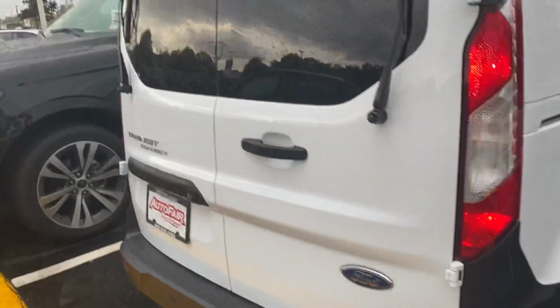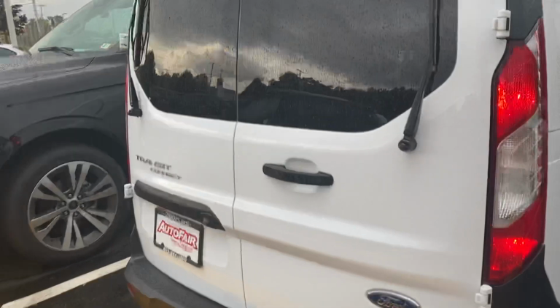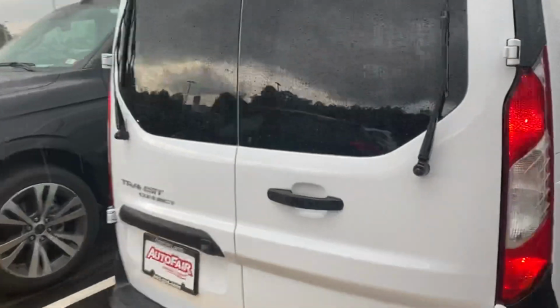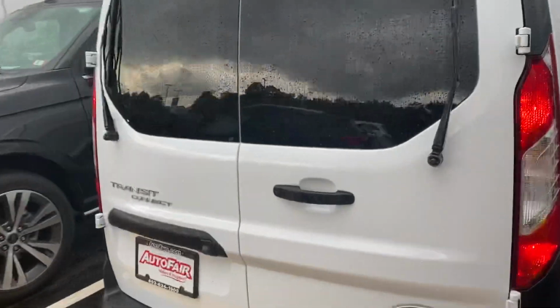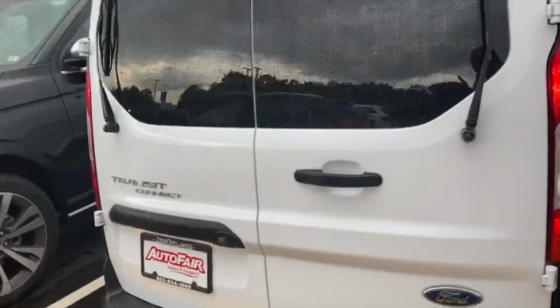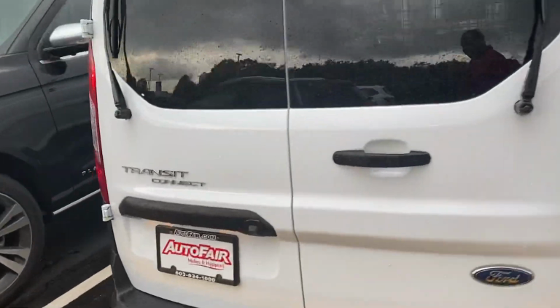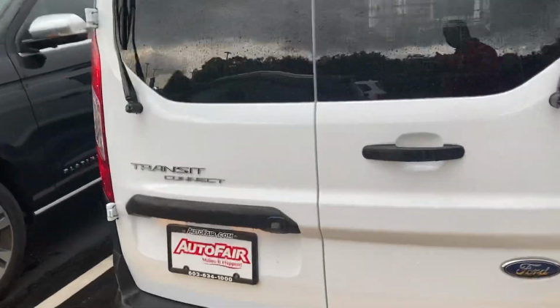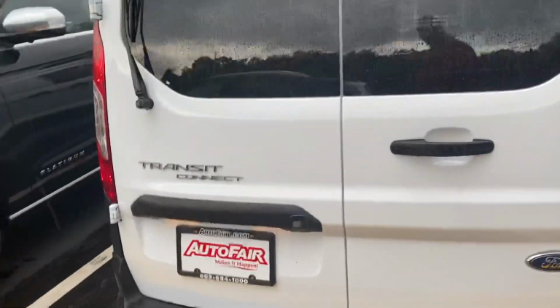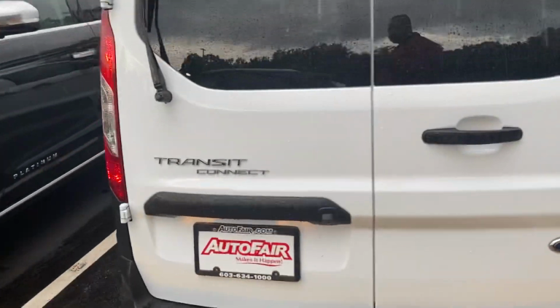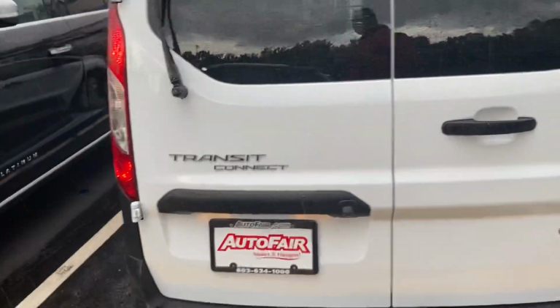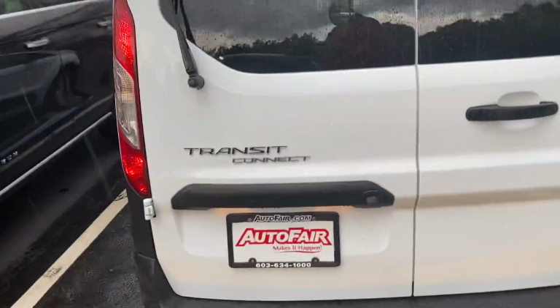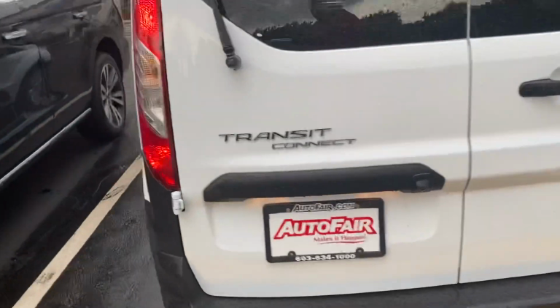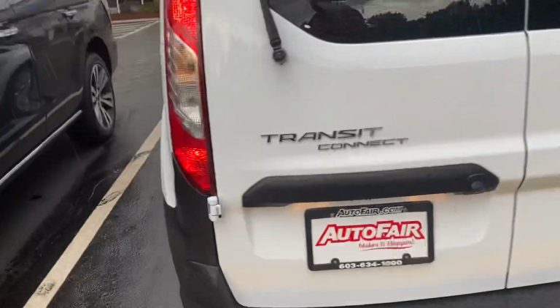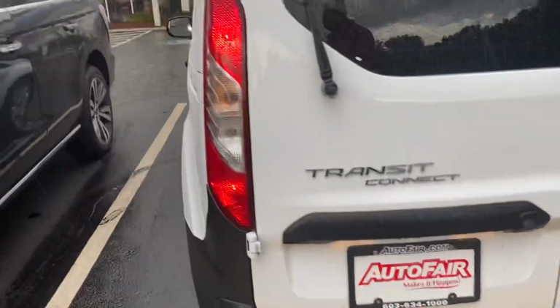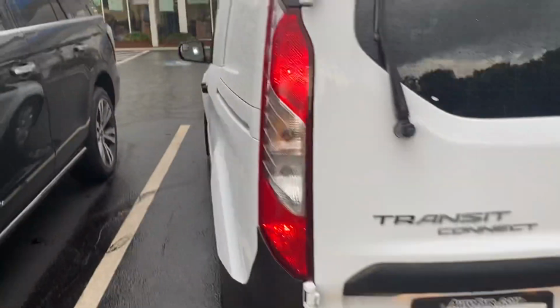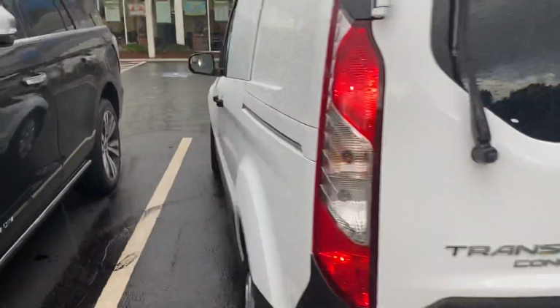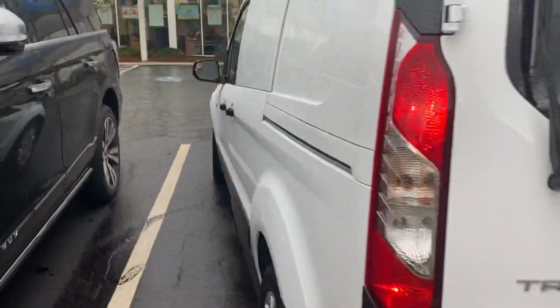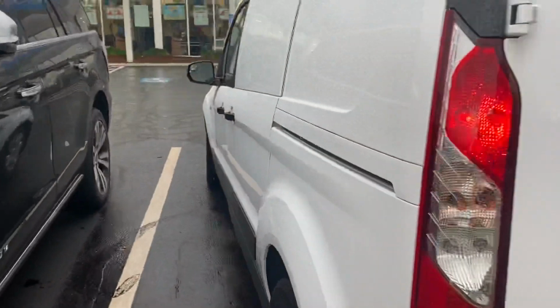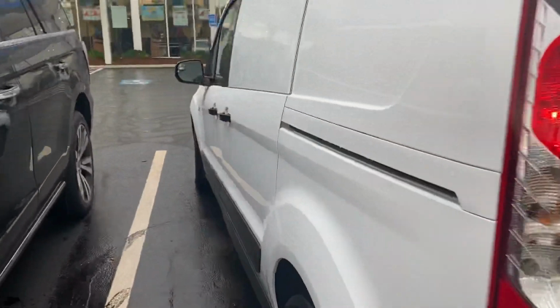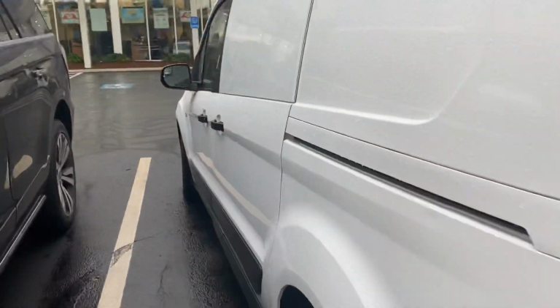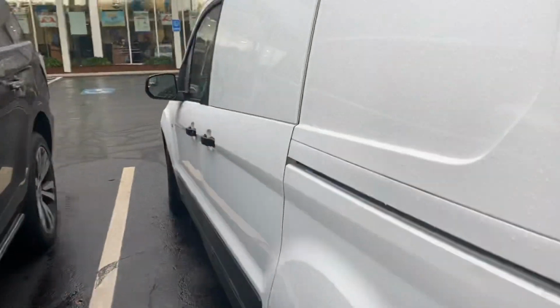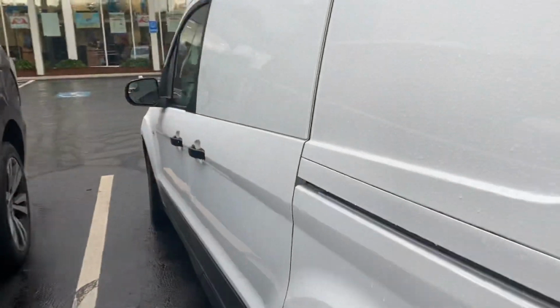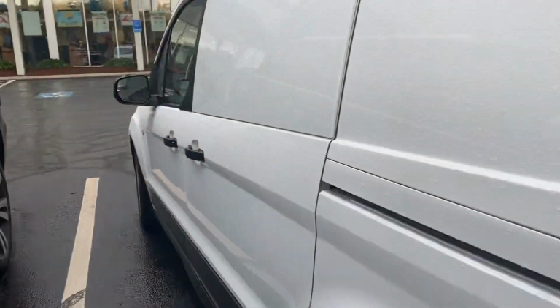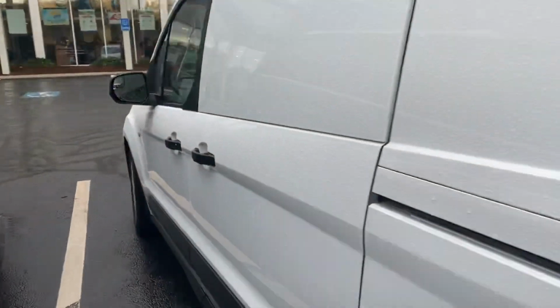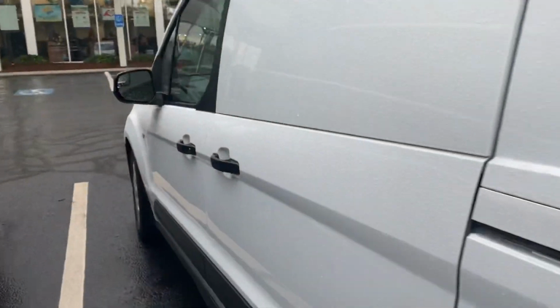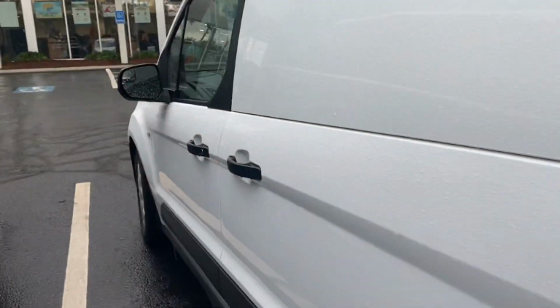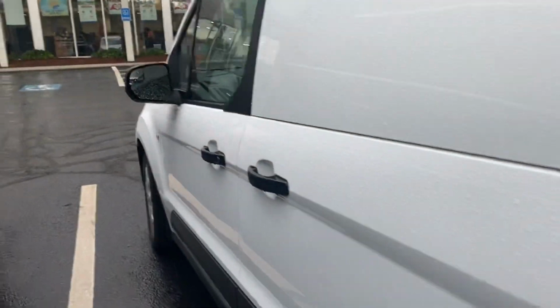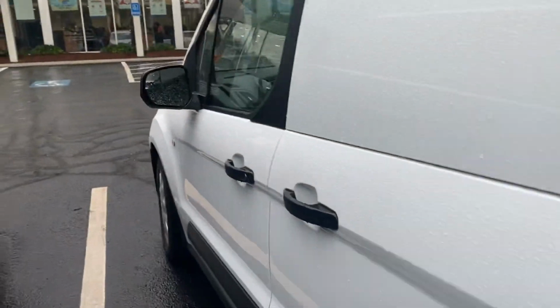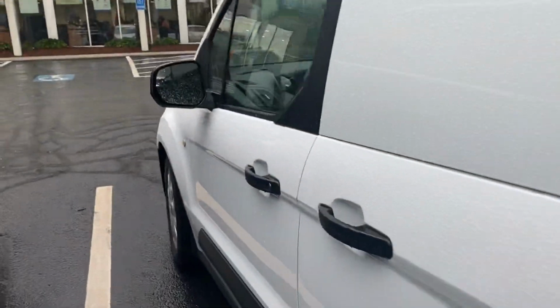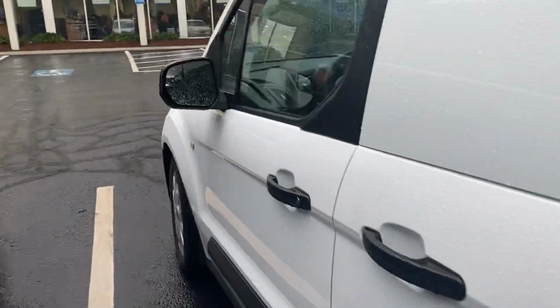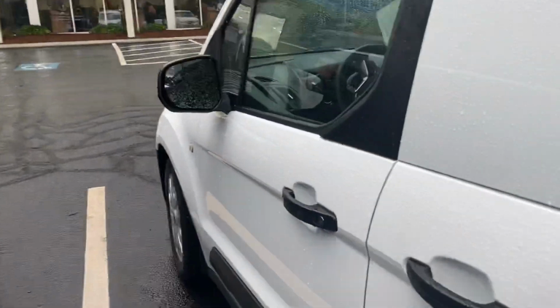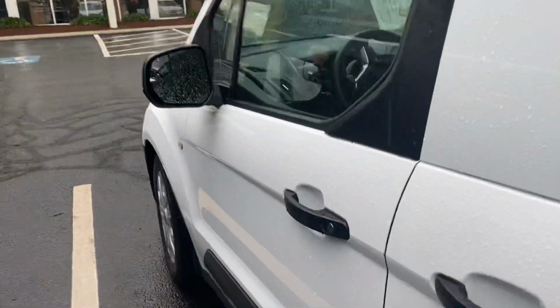If you'd like to go on a test drive give me a call at 603-380-5669. Thank you.